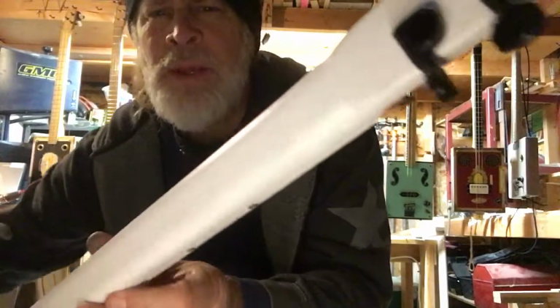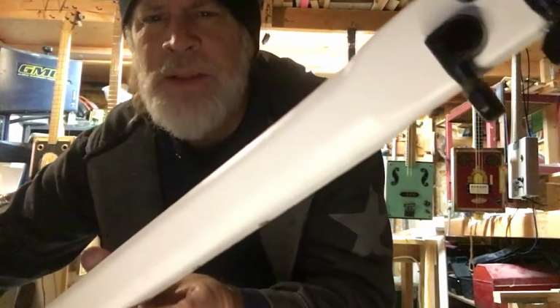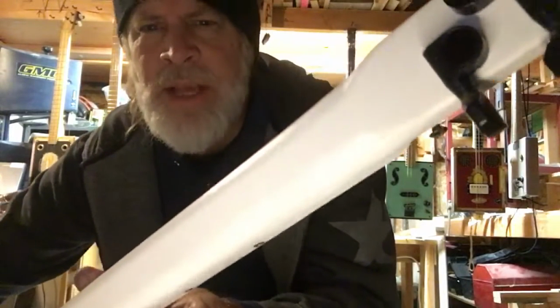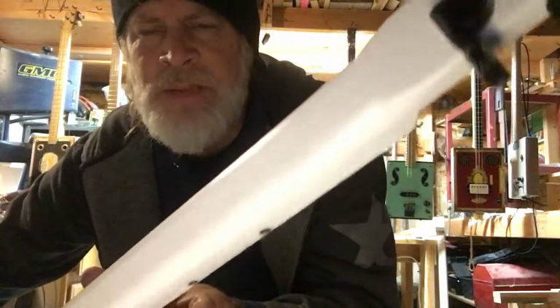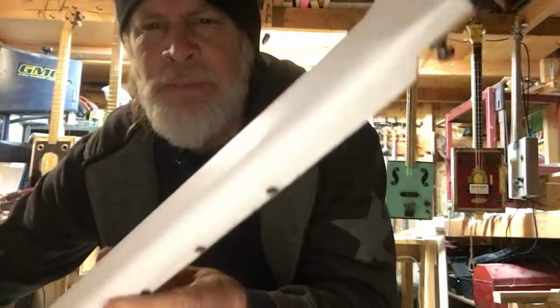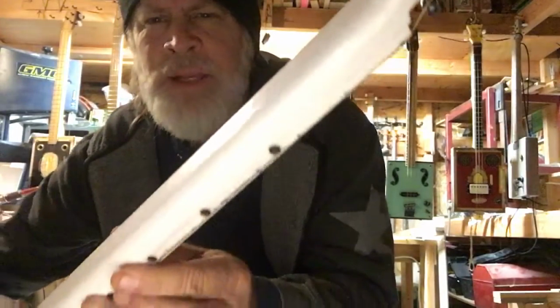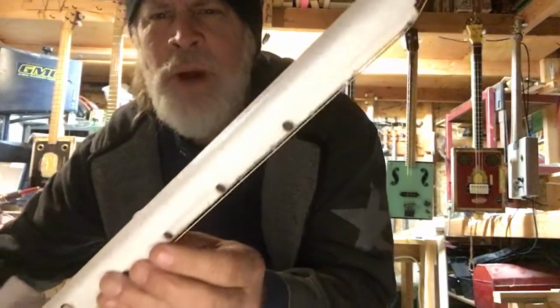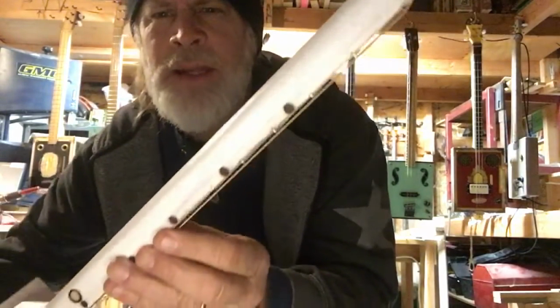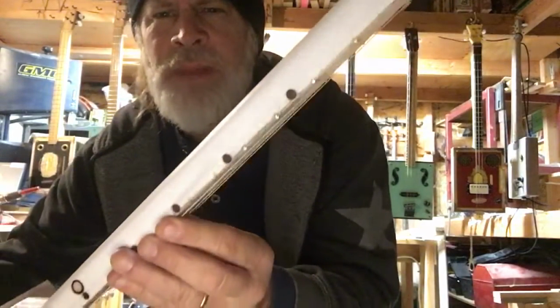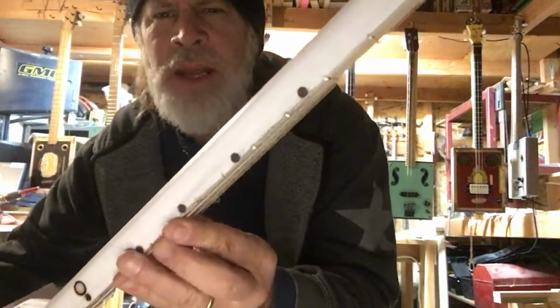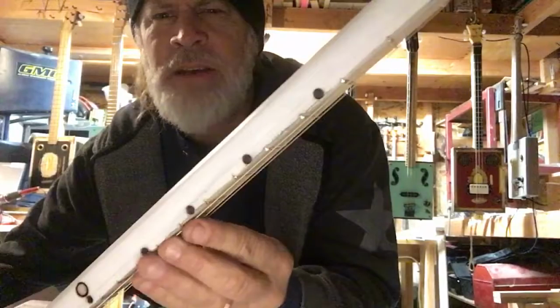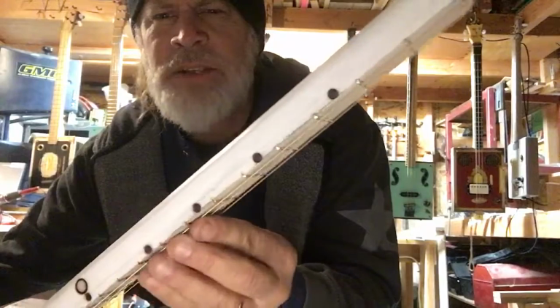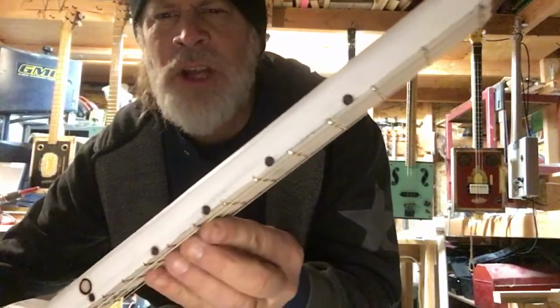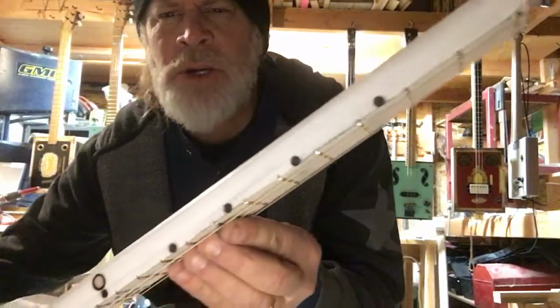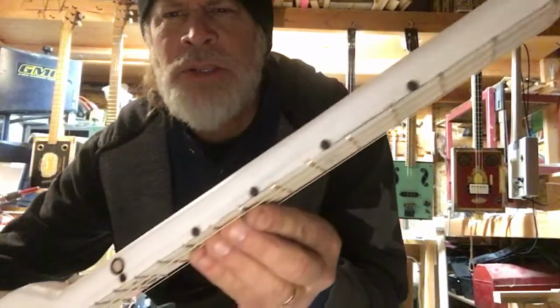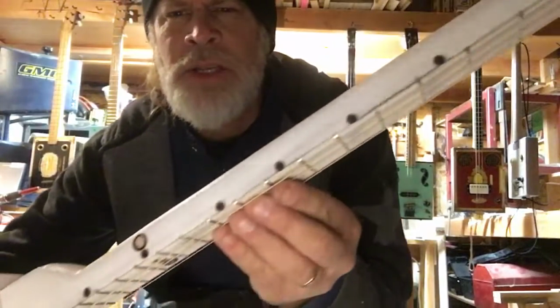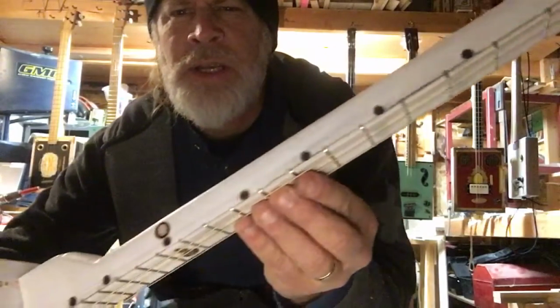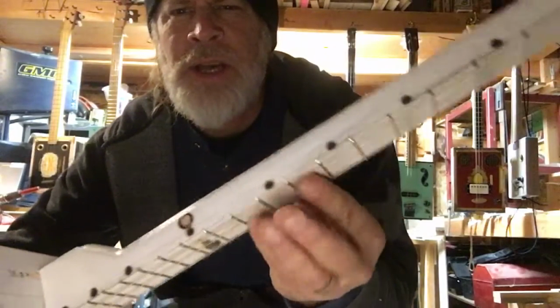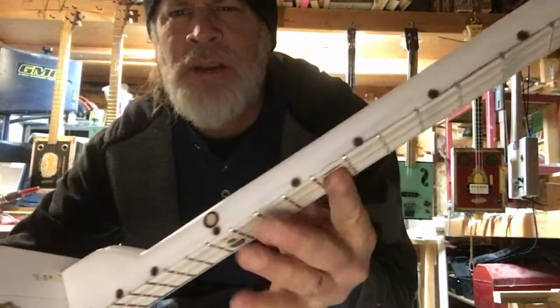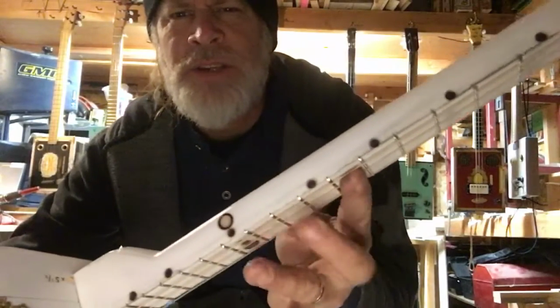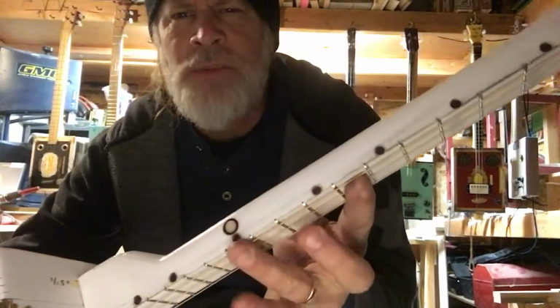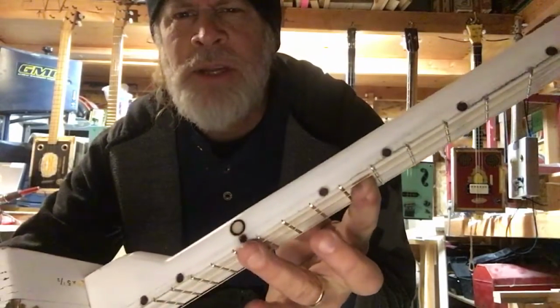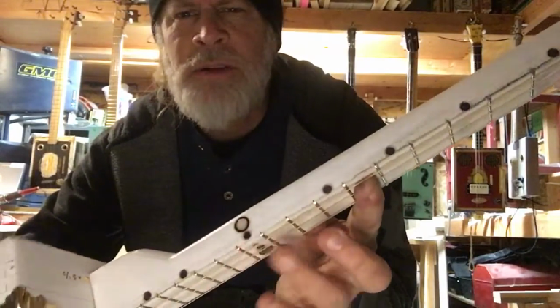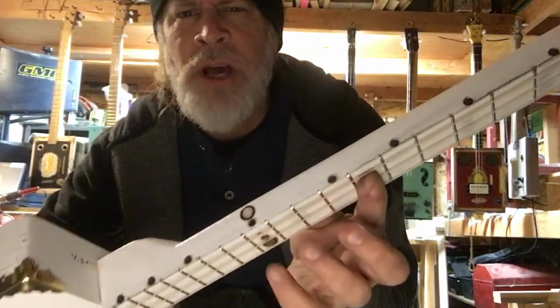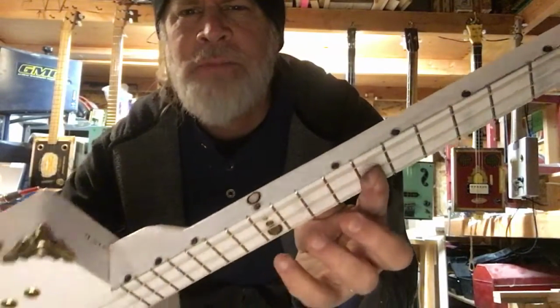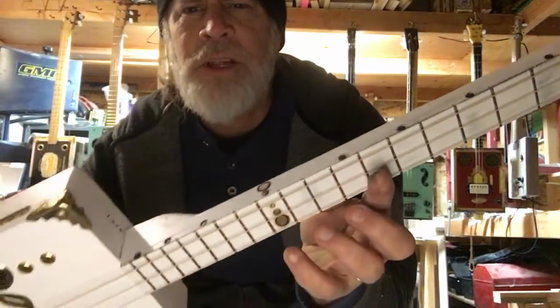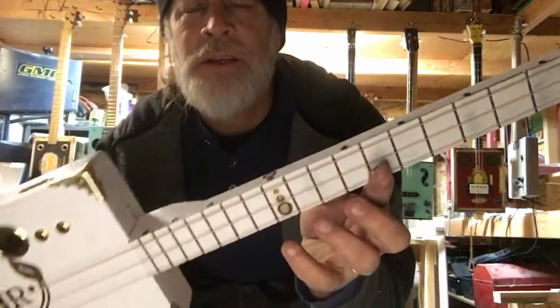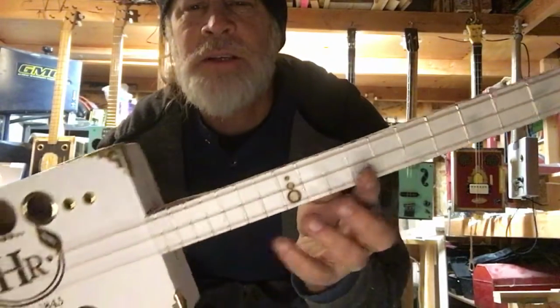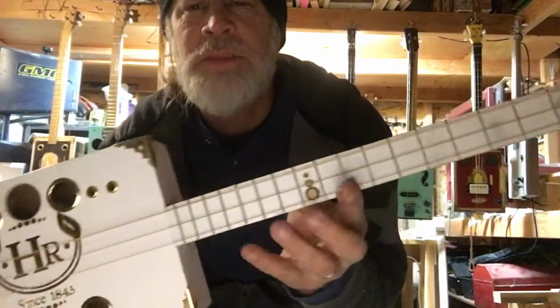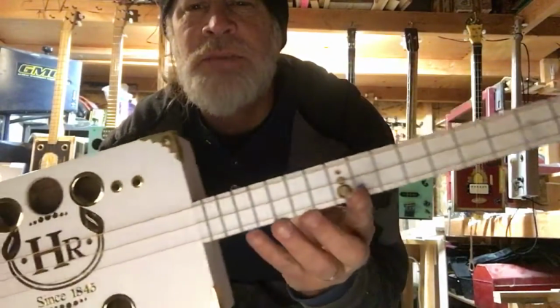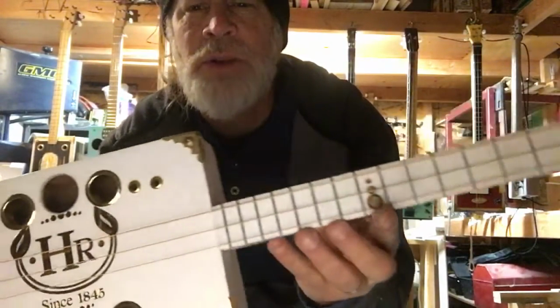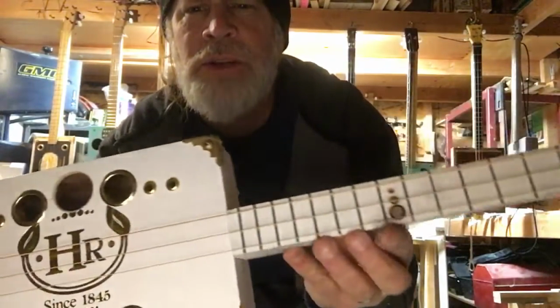This neck has been painted white, and I have solder burns. And another snowman here on the top for the position marker there.